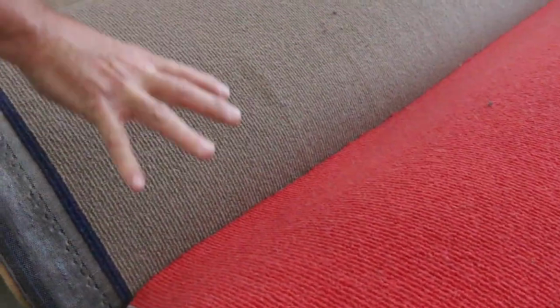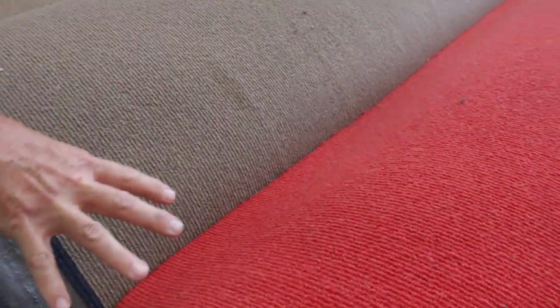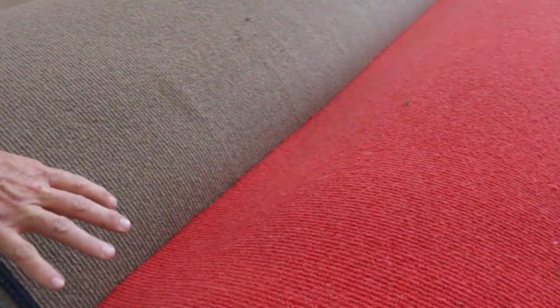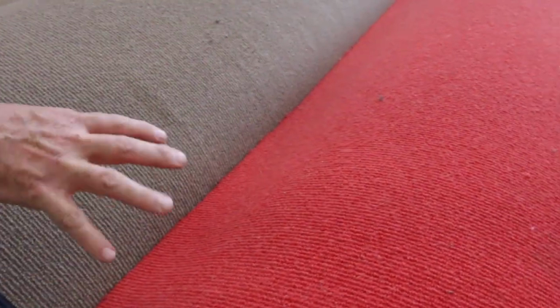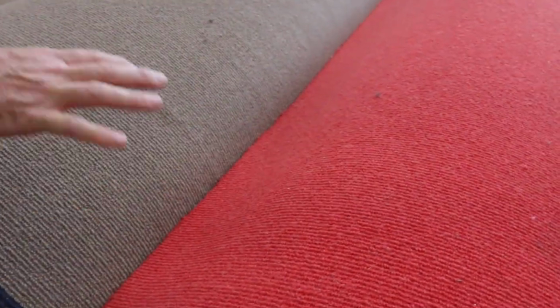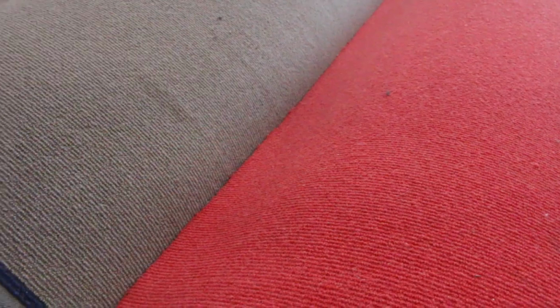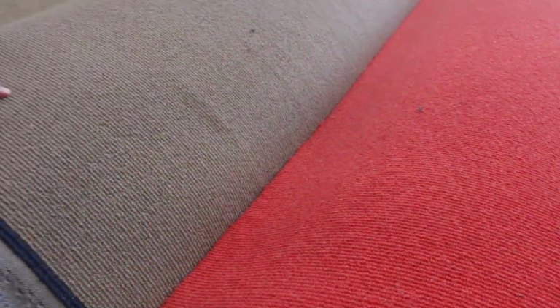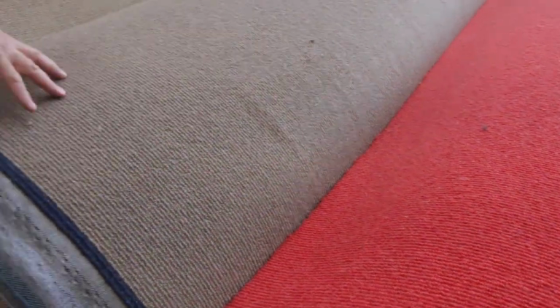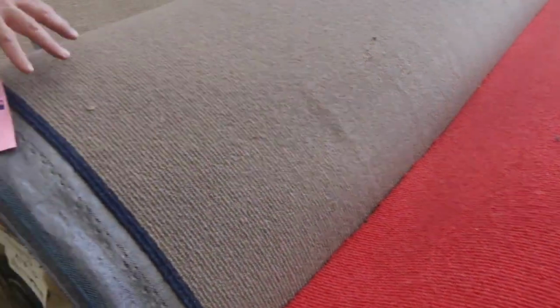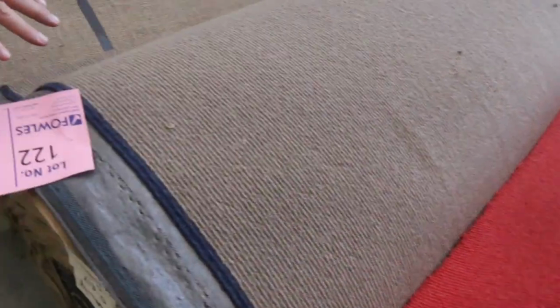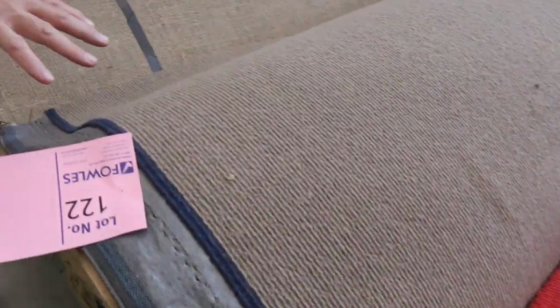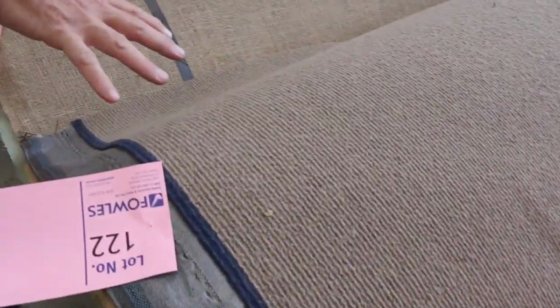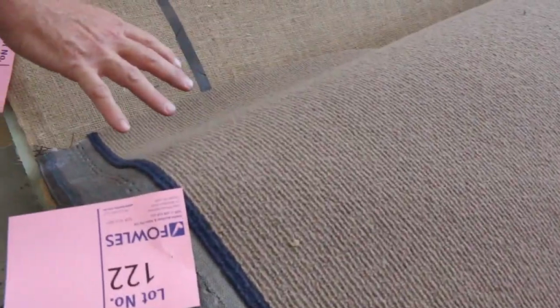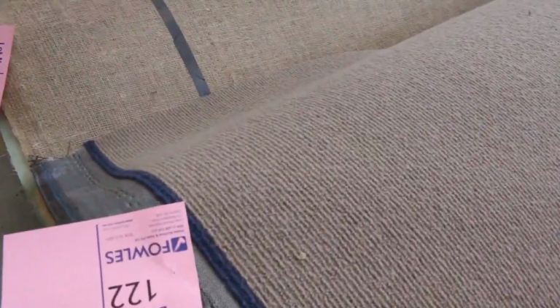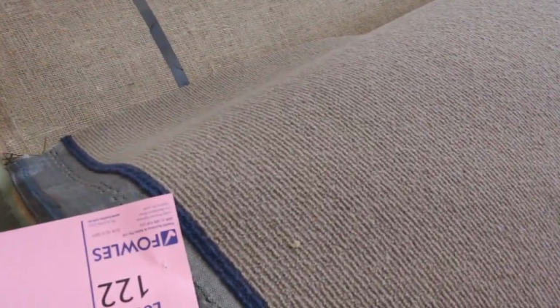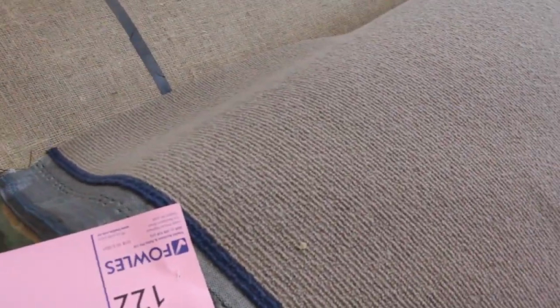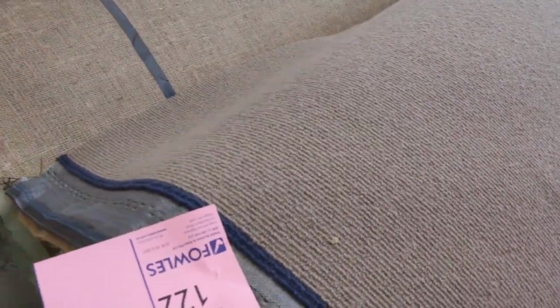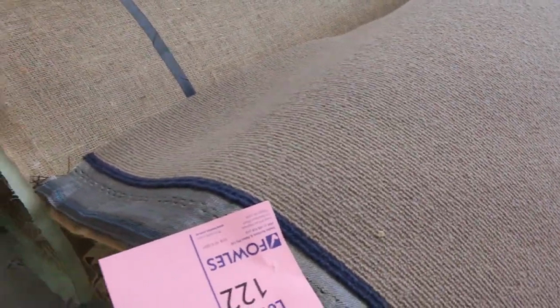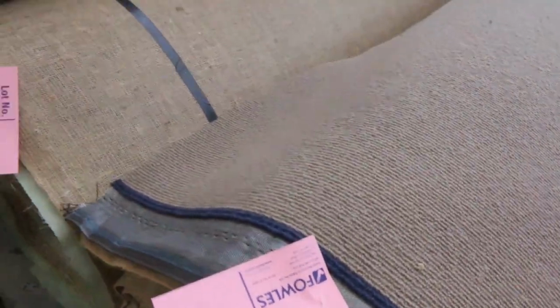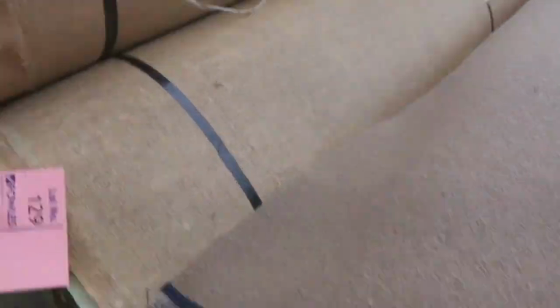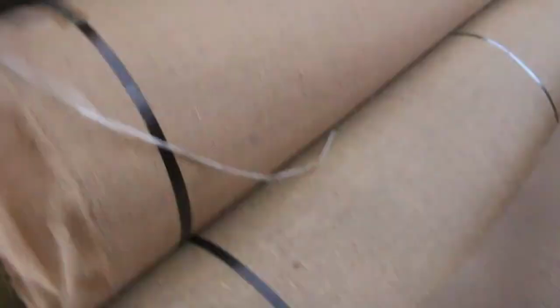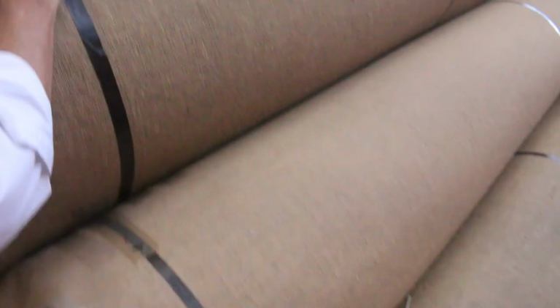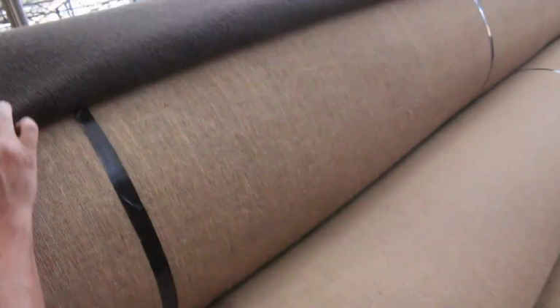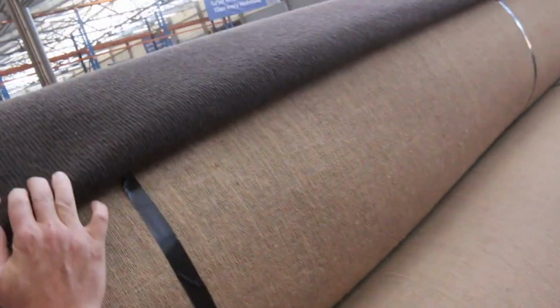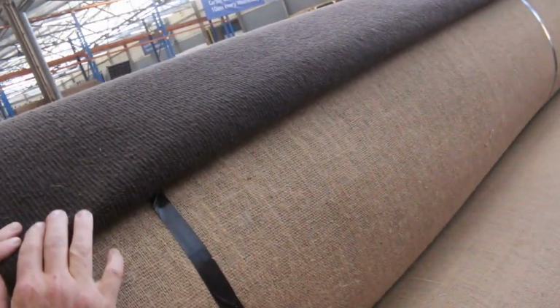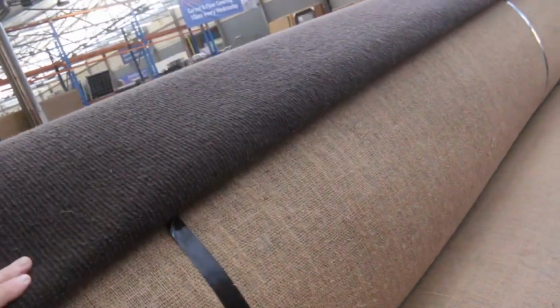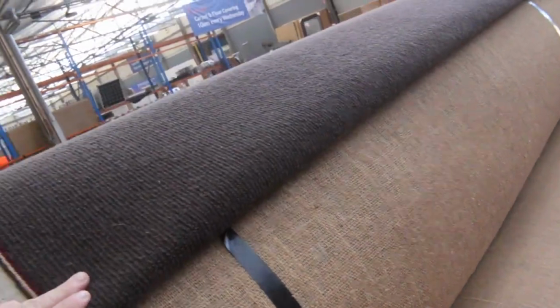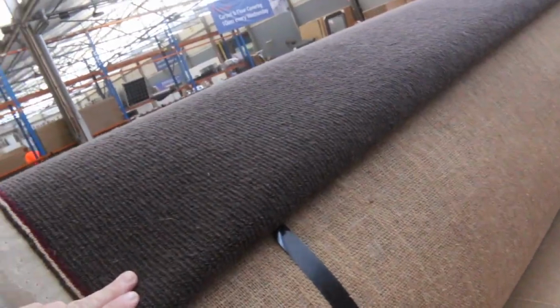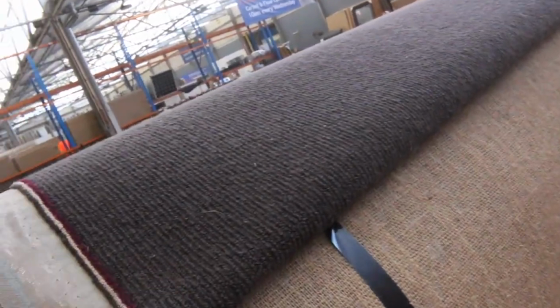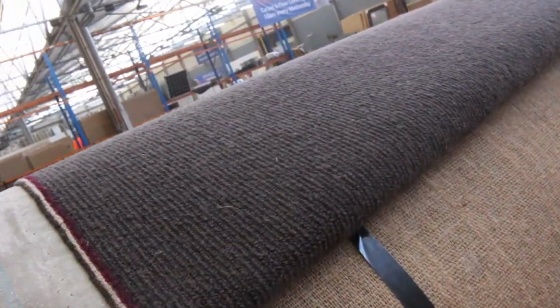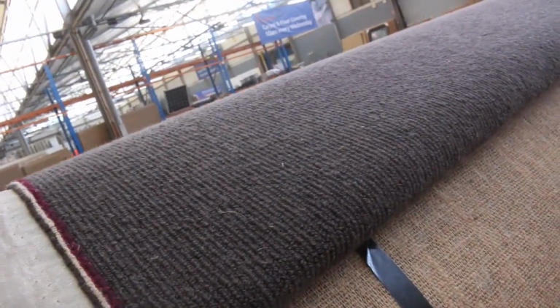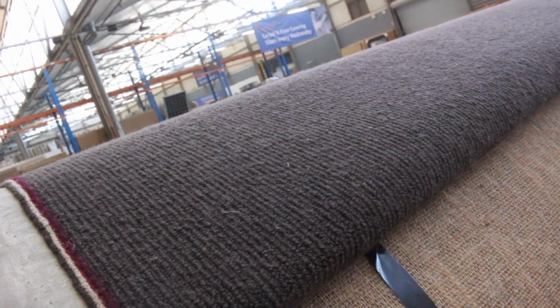The red, the sort of tanny brown, and this really dark colour there. This is a pure wool loop pile.